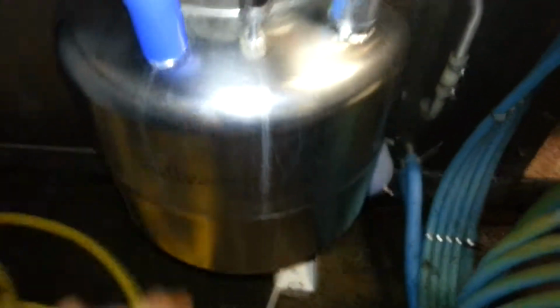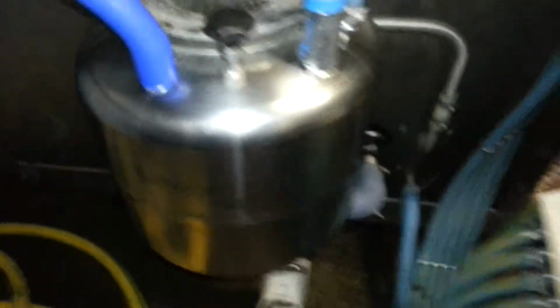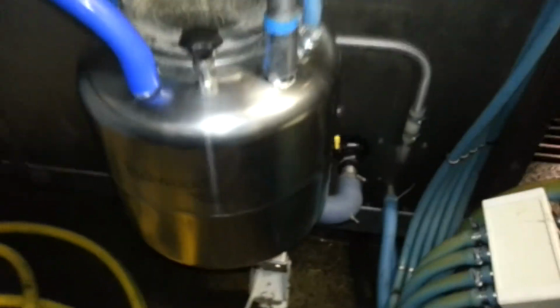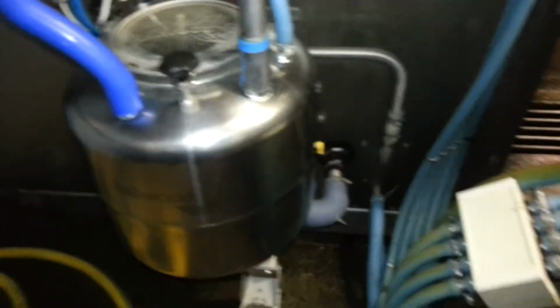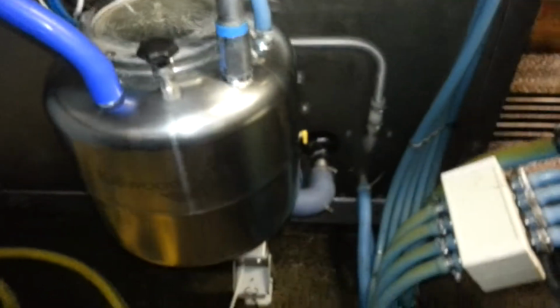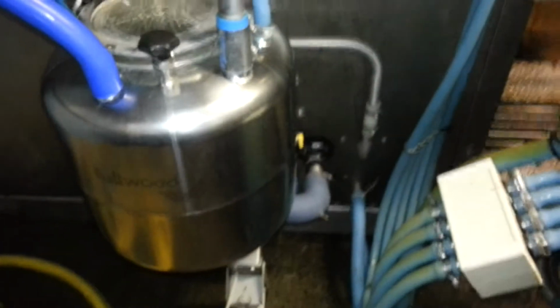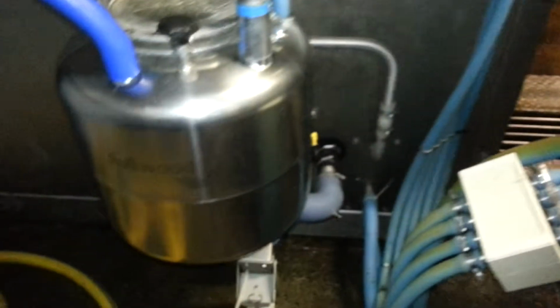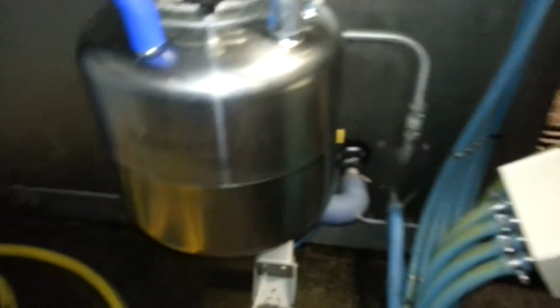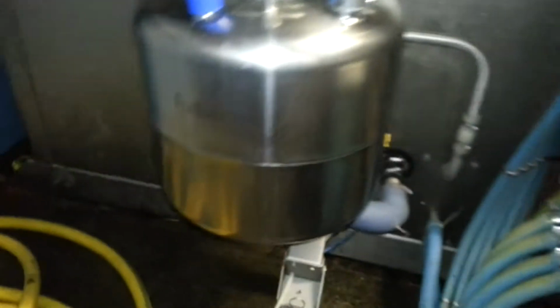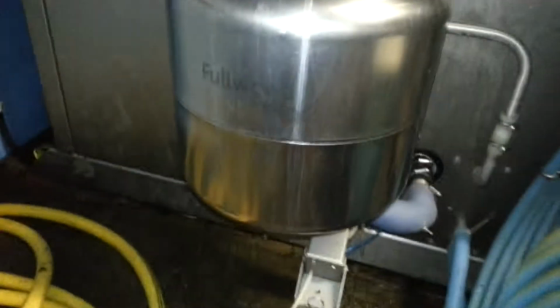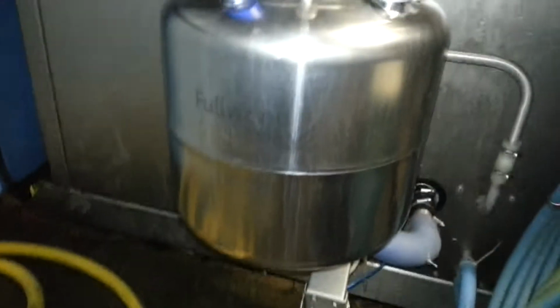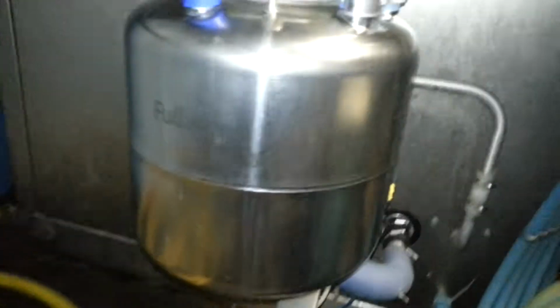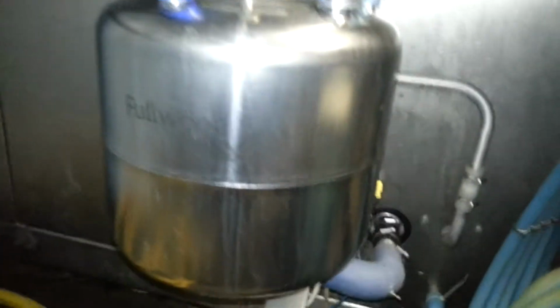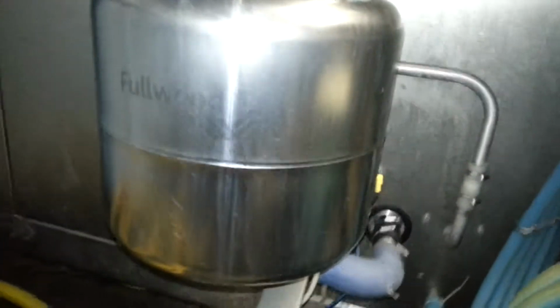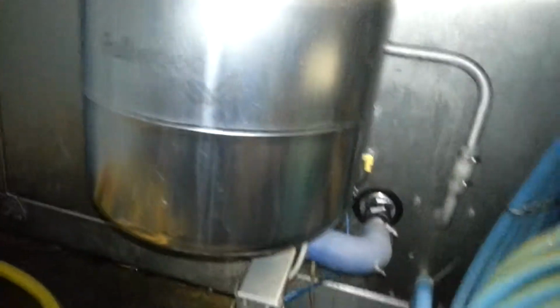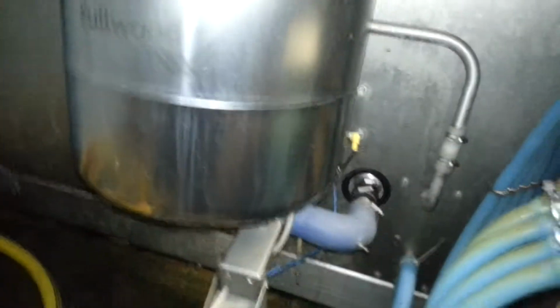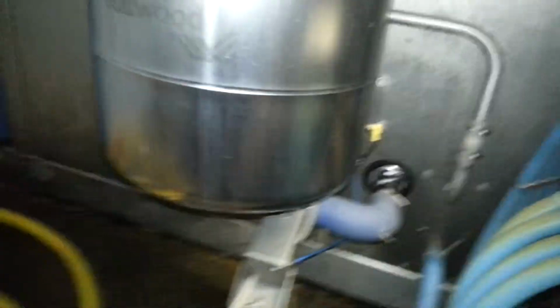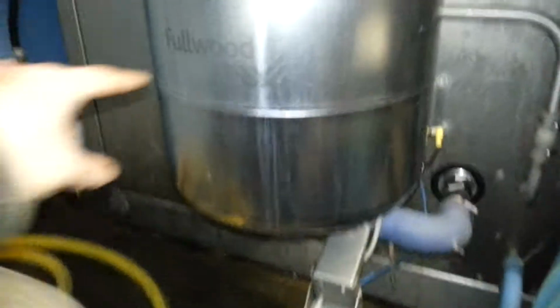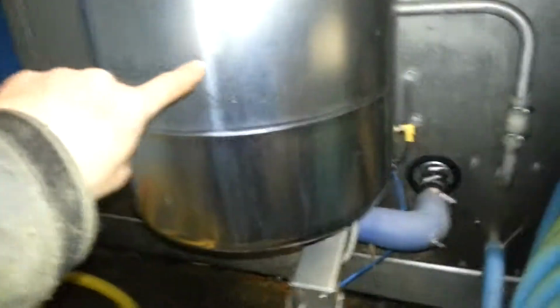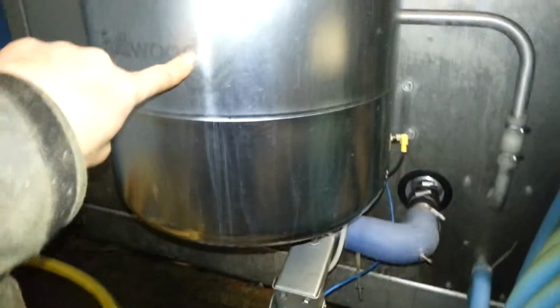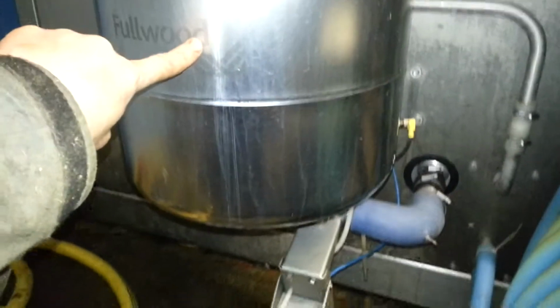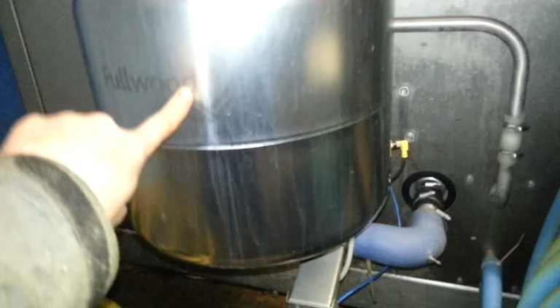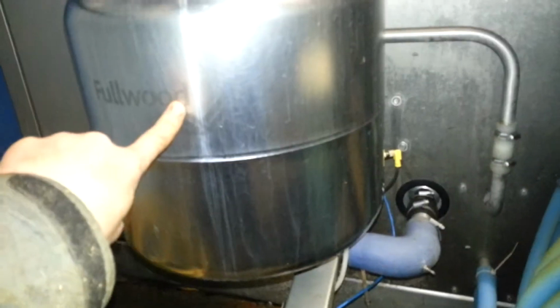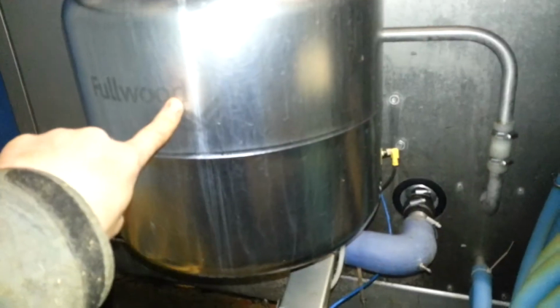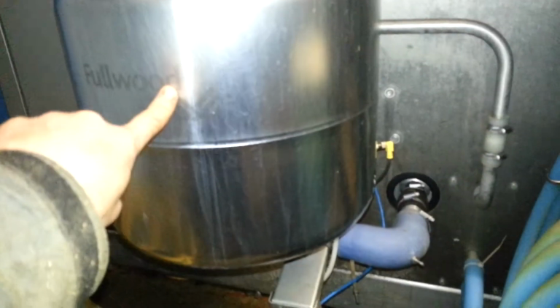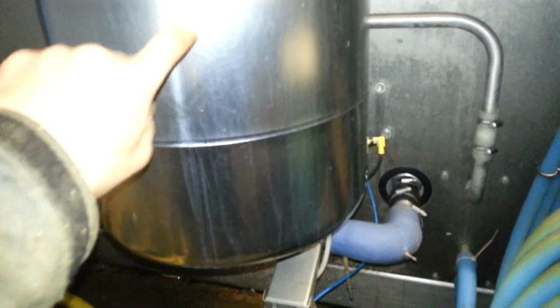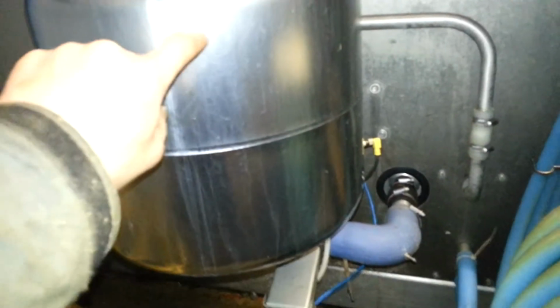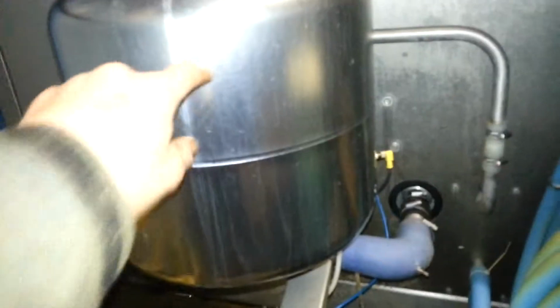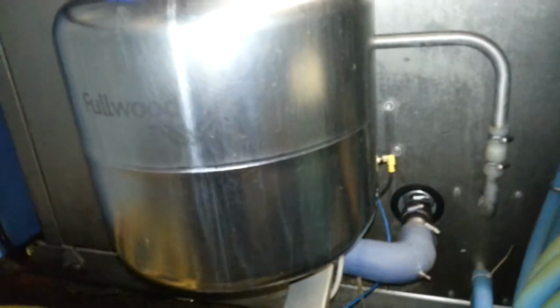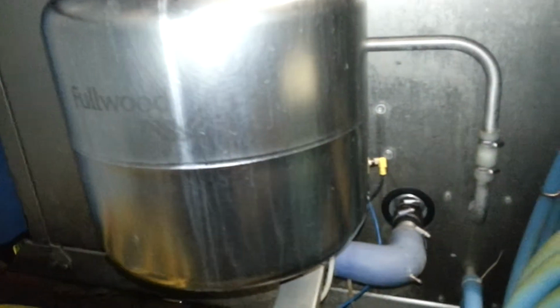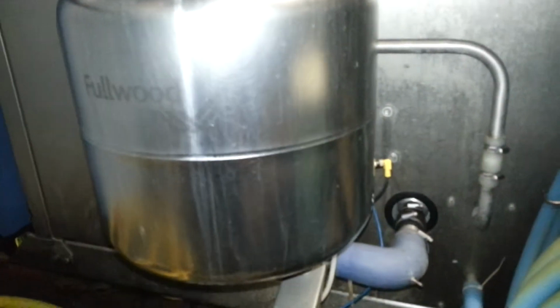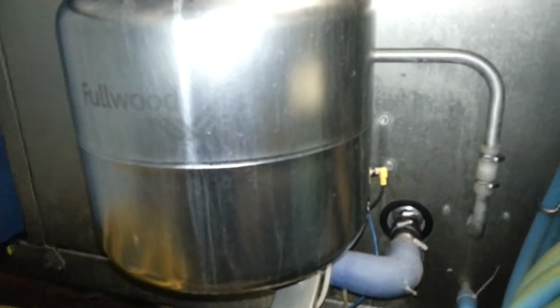There's a cow coming in to be milked, so I'd better go and have a look. The milk goes into here and sits in there until the cow is finished.